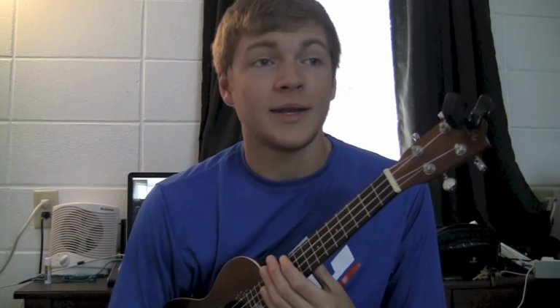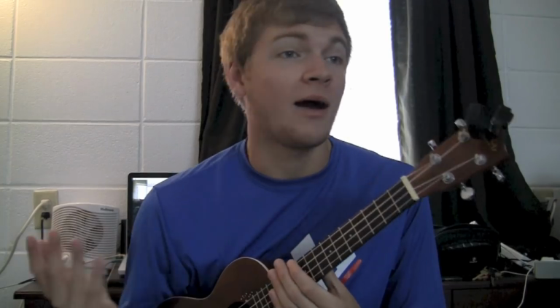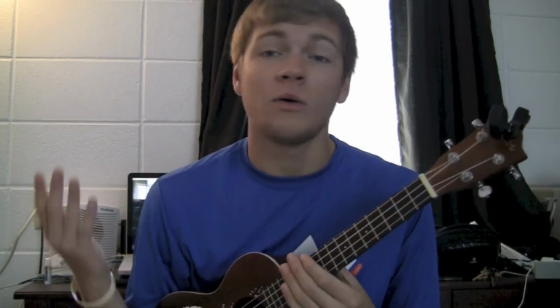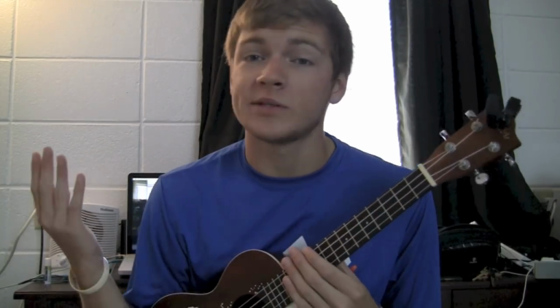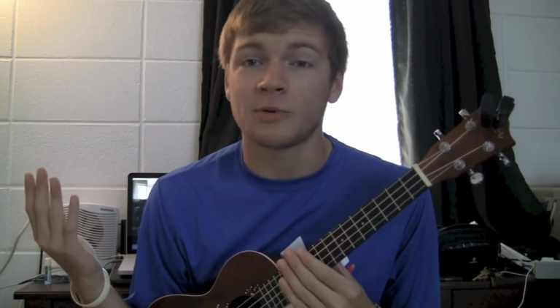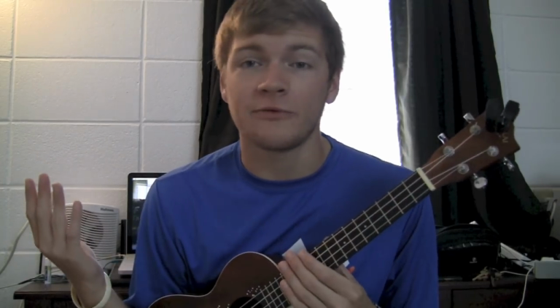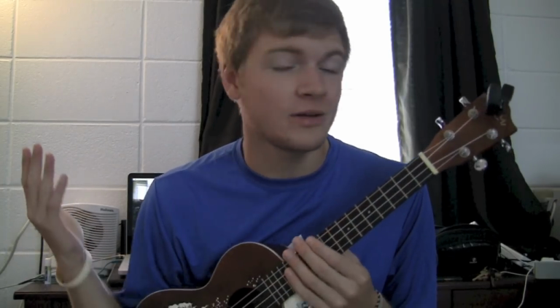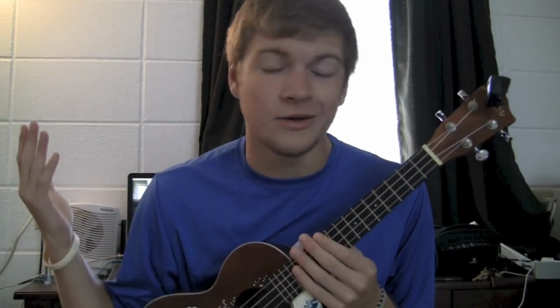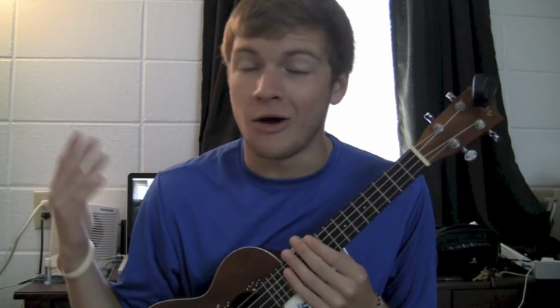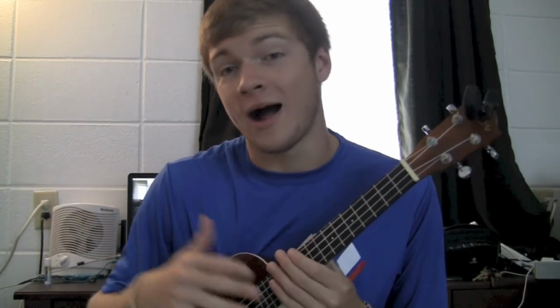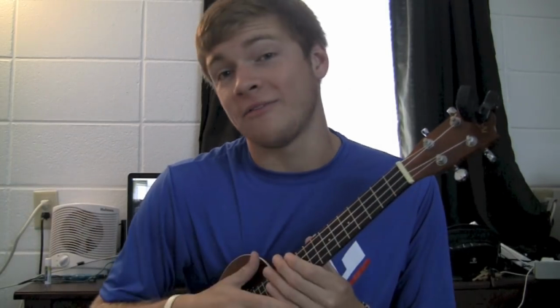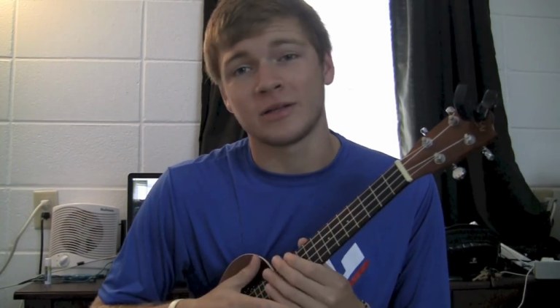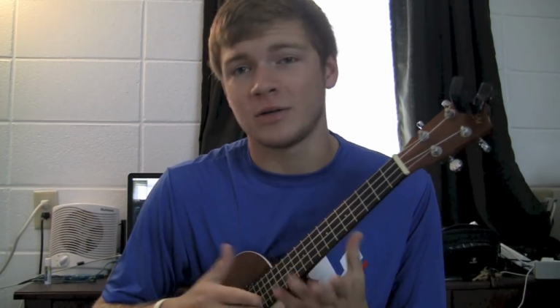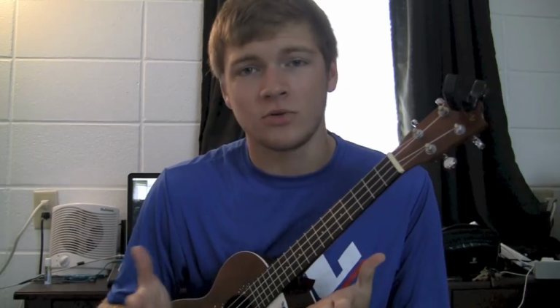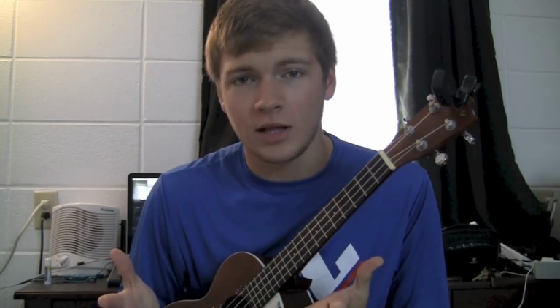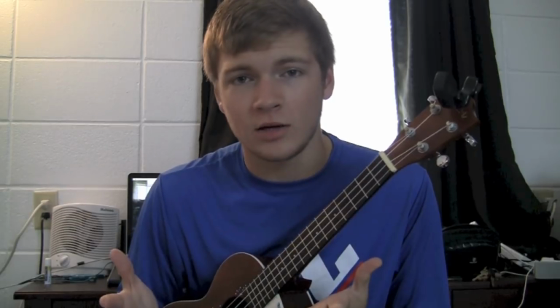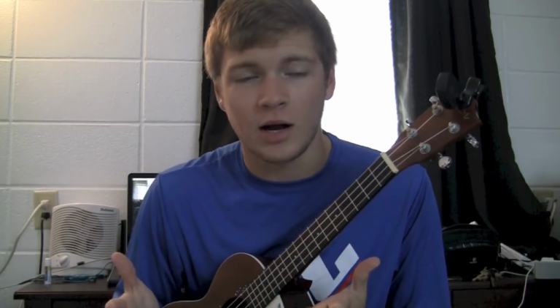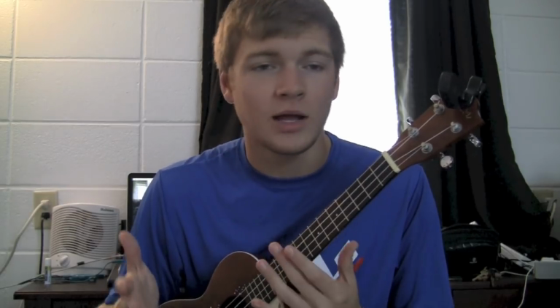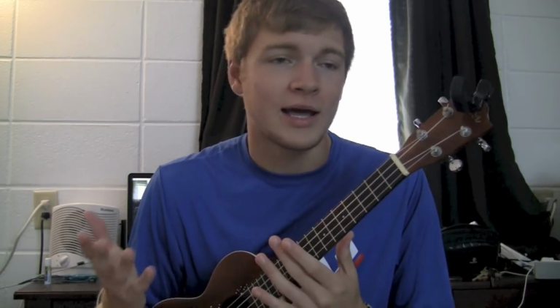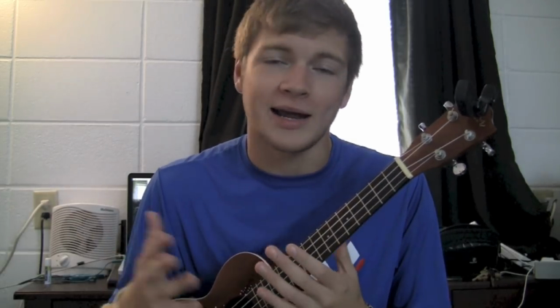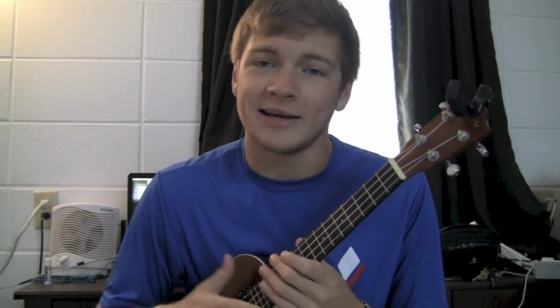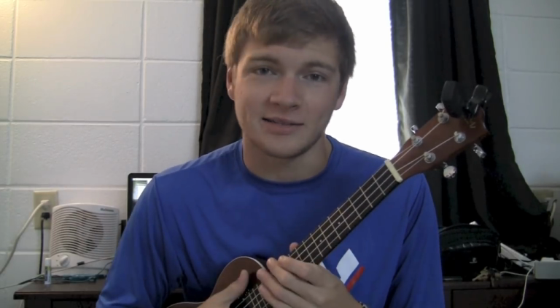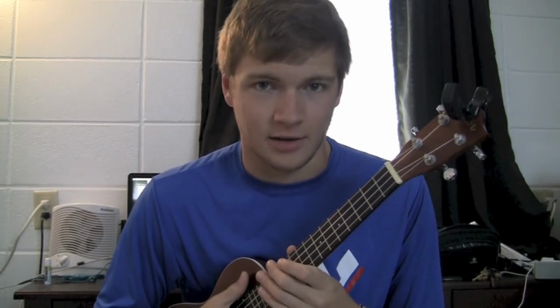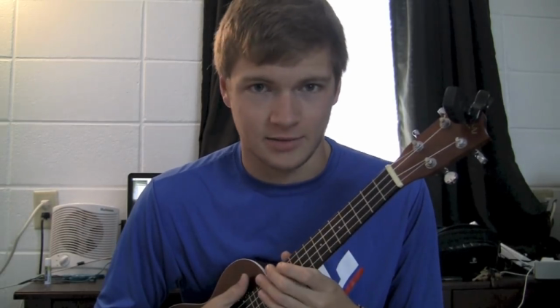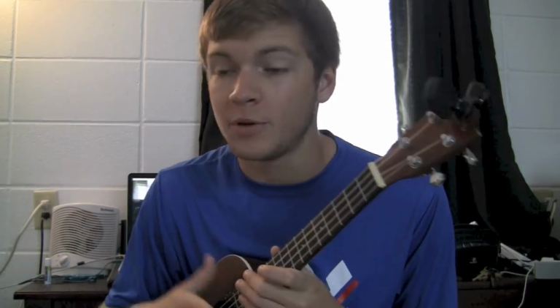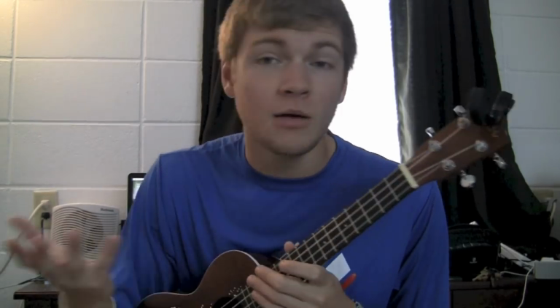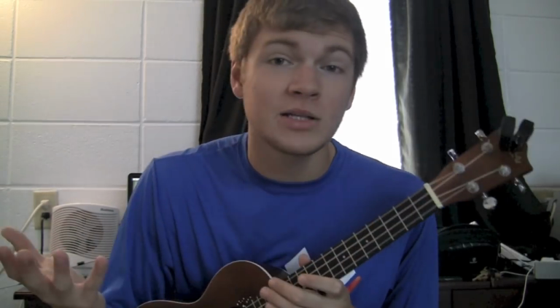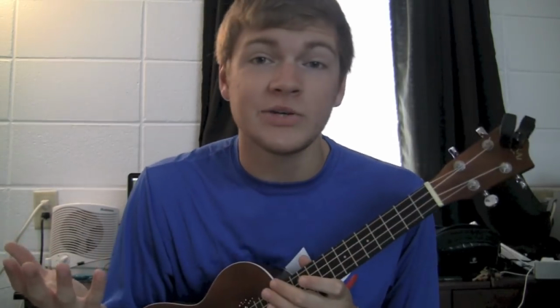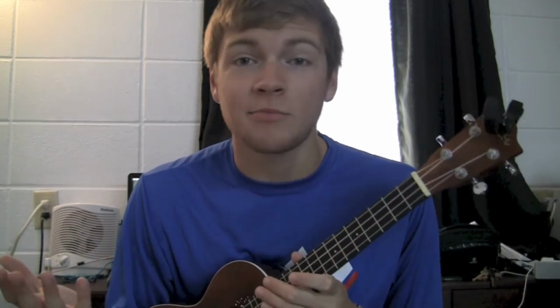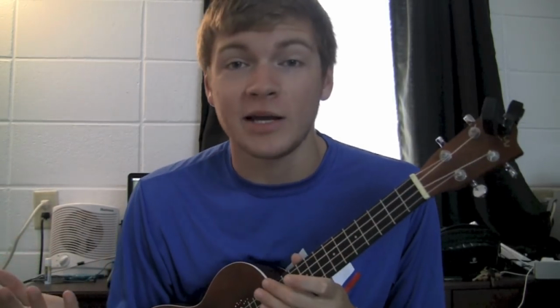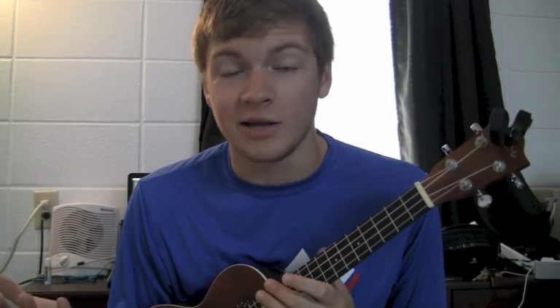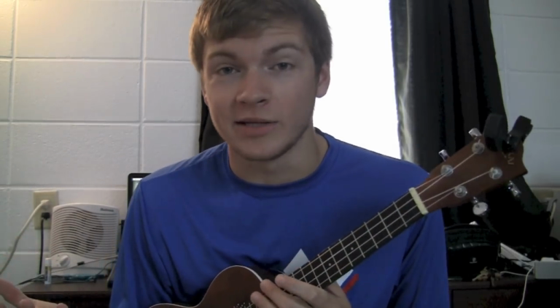Now, was it perfect? No. I haven't picked up my ukulele in a while and I kind of suck. But I'm going to teach you how to play it anyways.